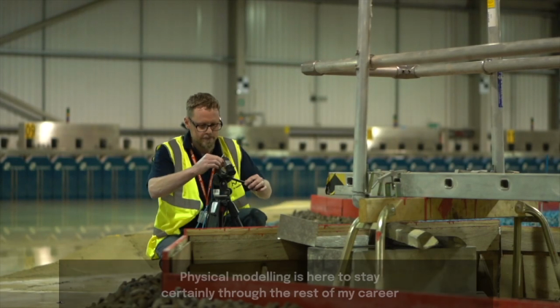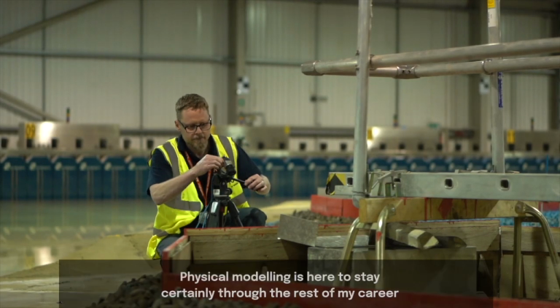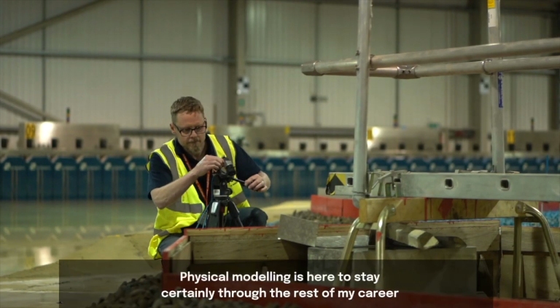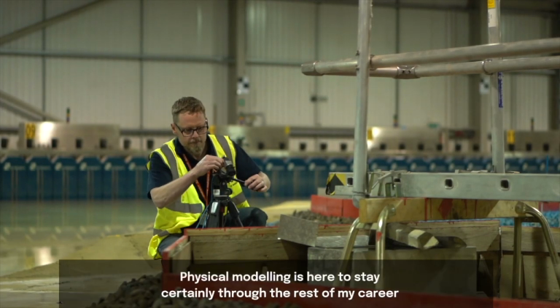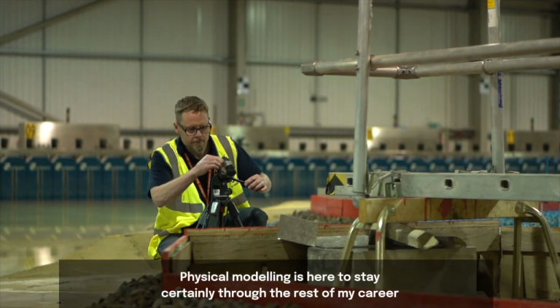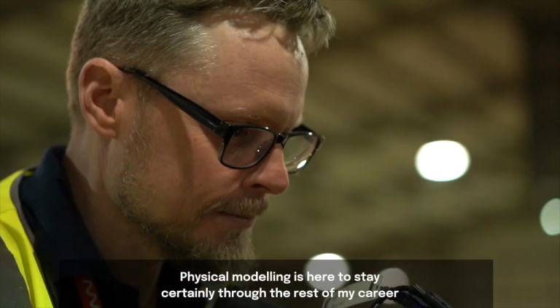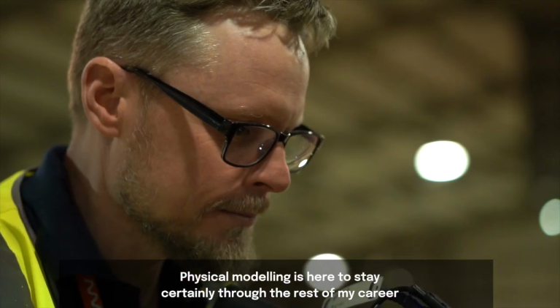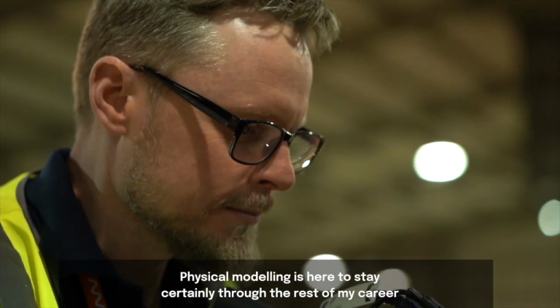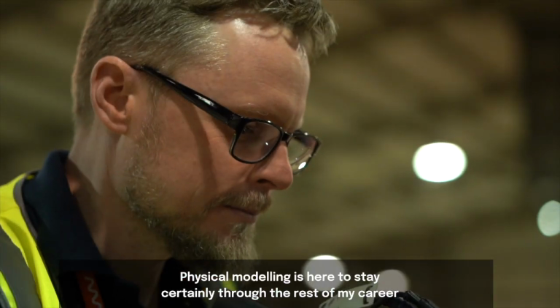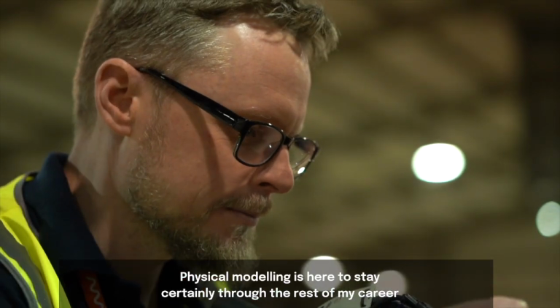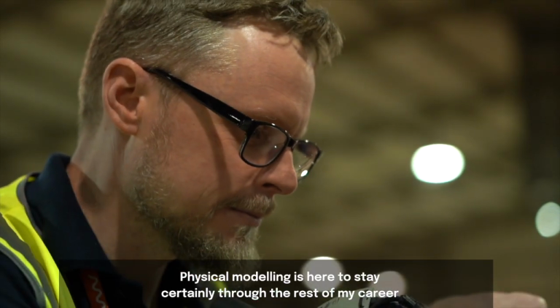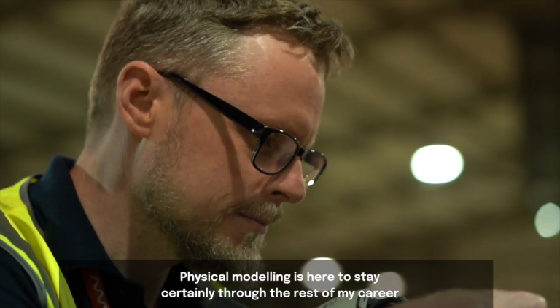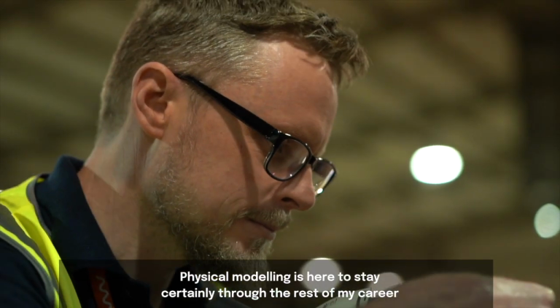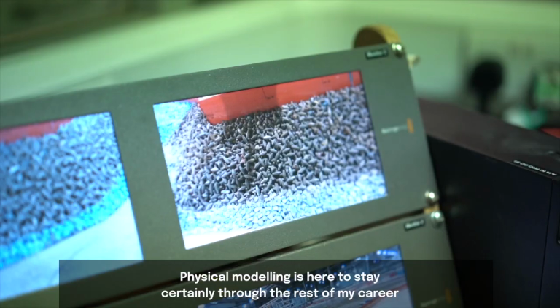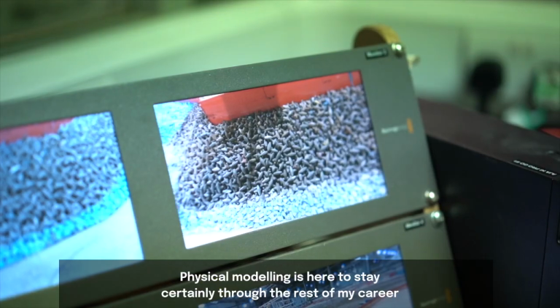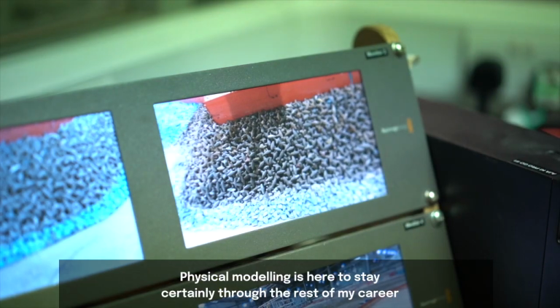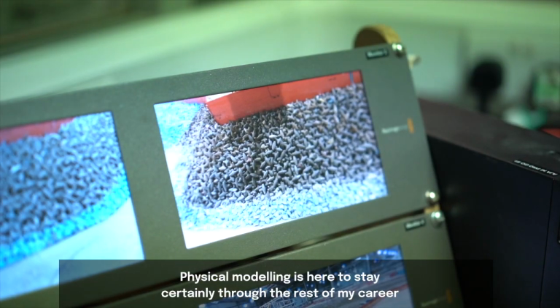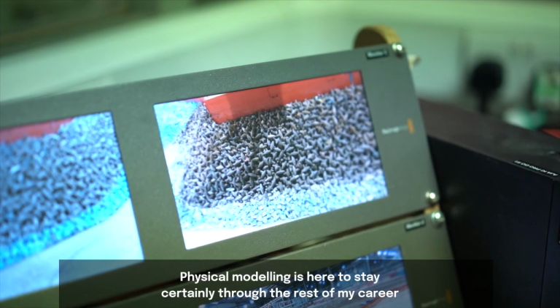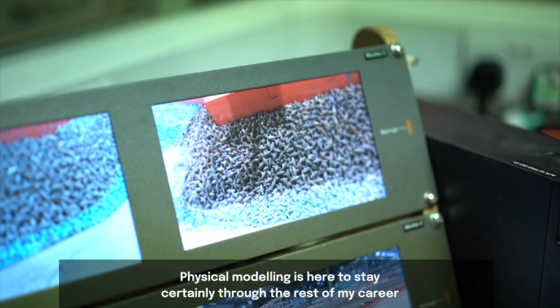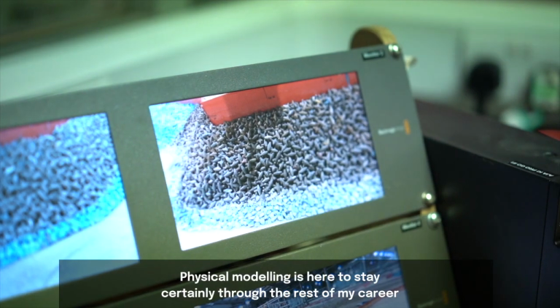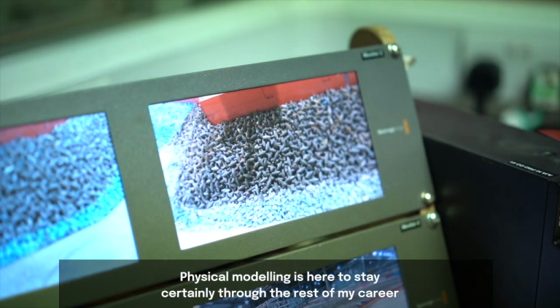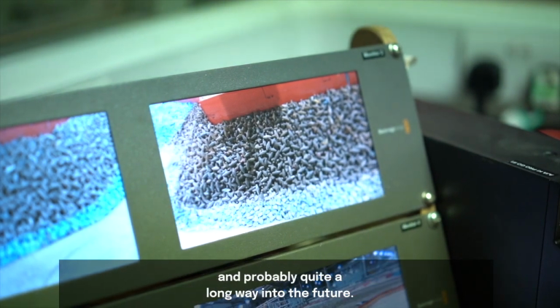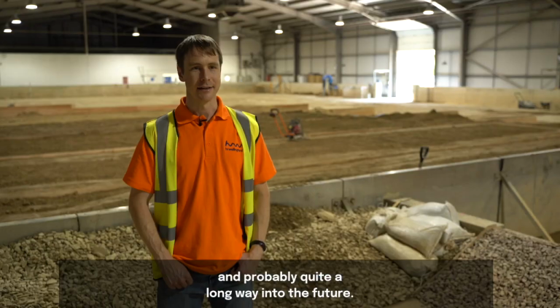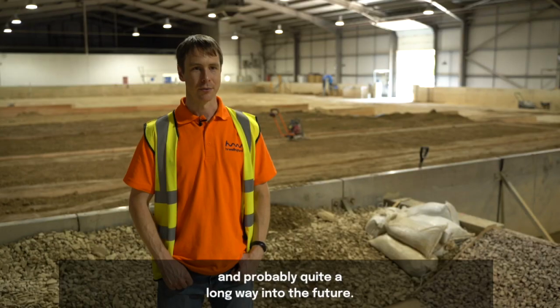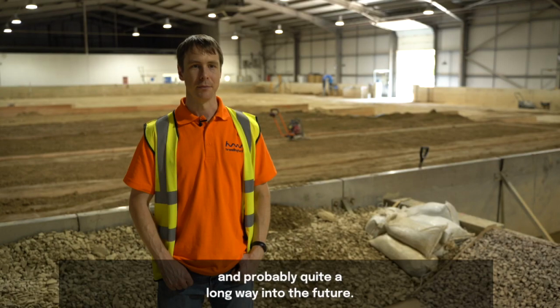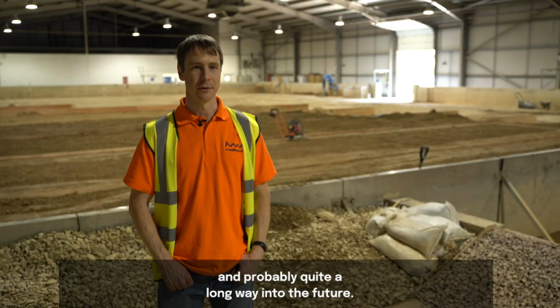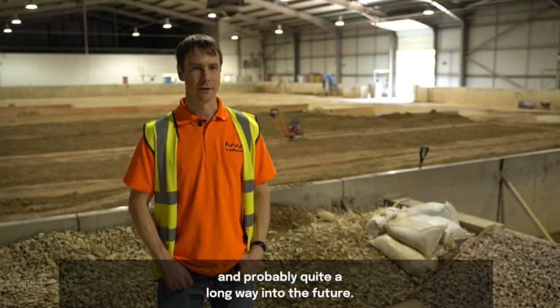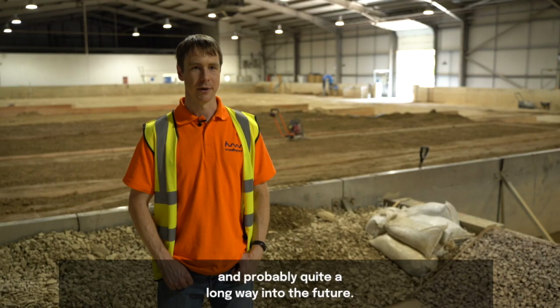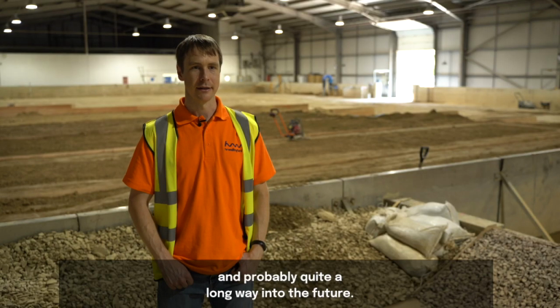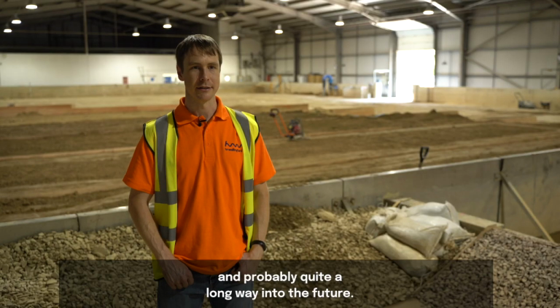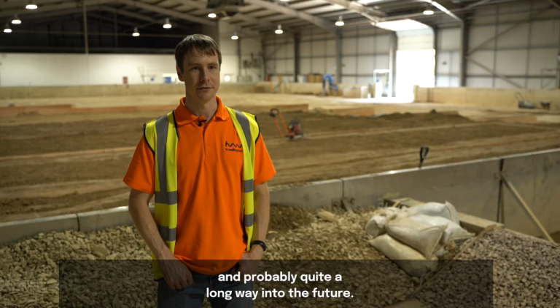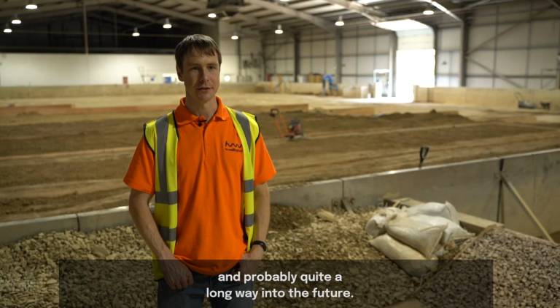Physical modelling is here to stay — certainly through the rest of my career, and probably quite a long way into the future.